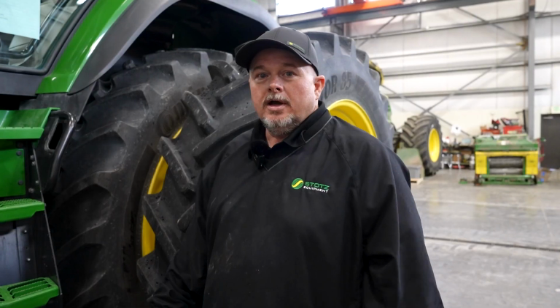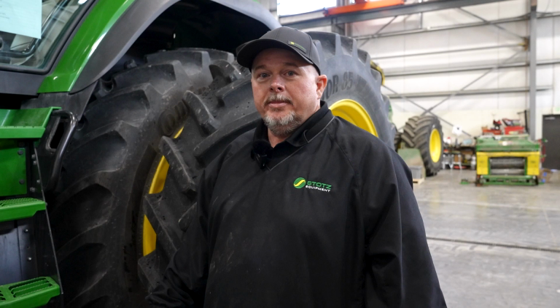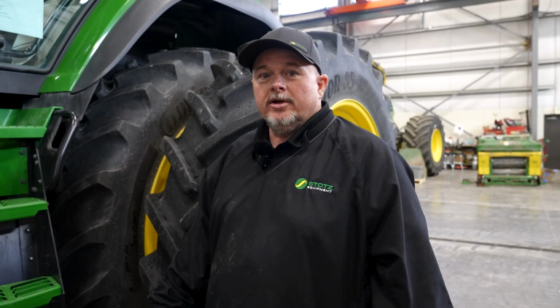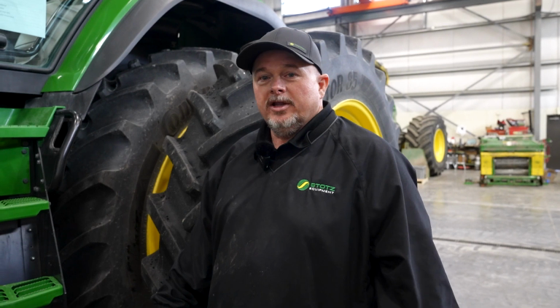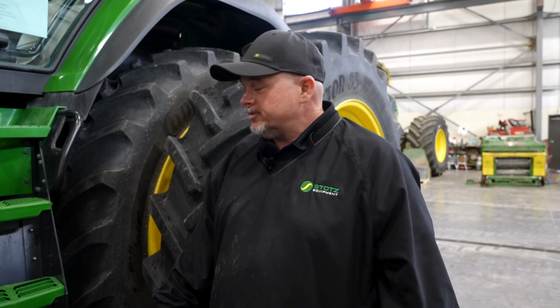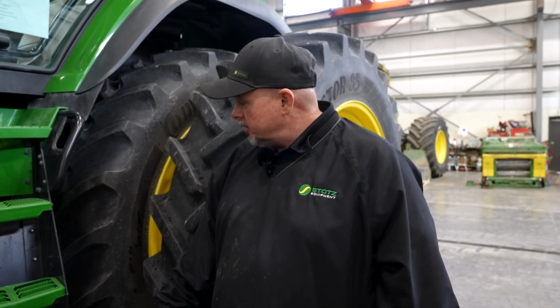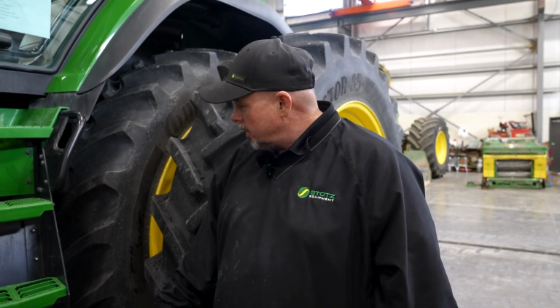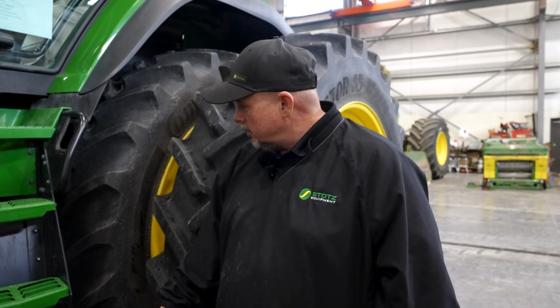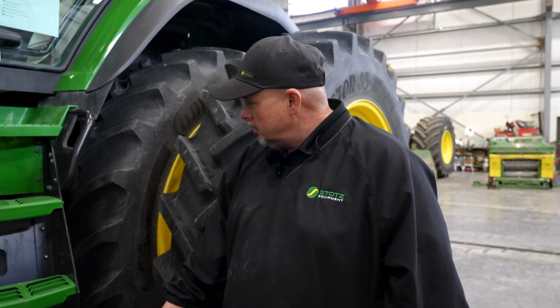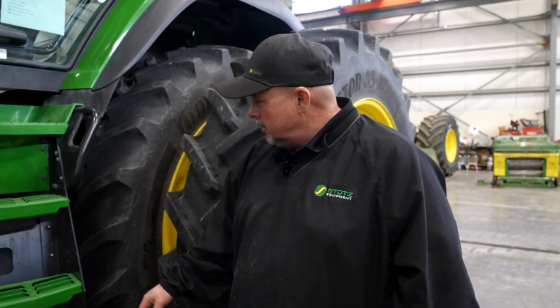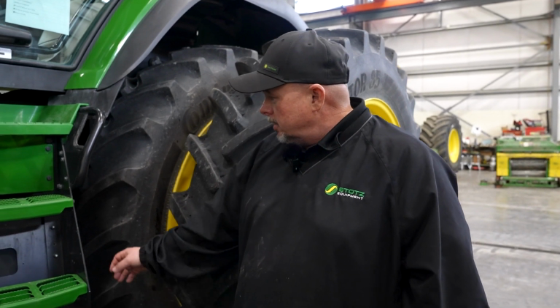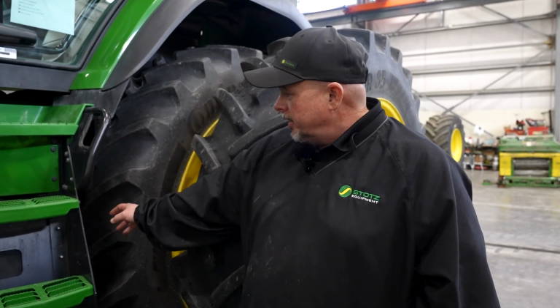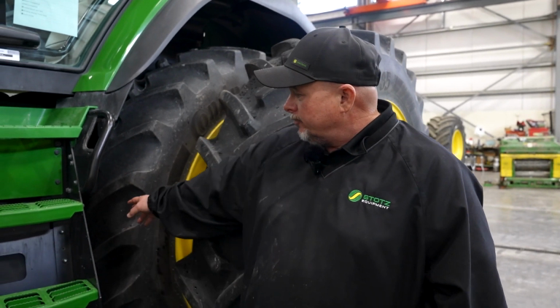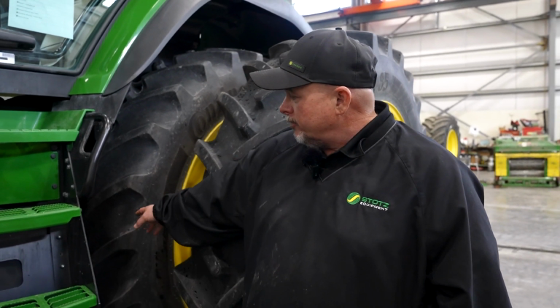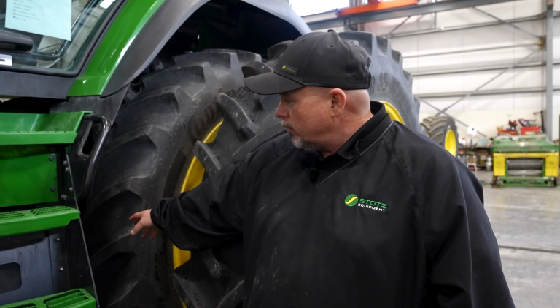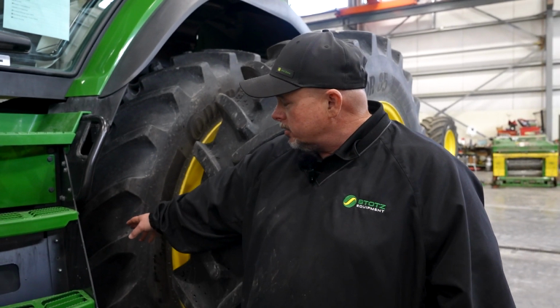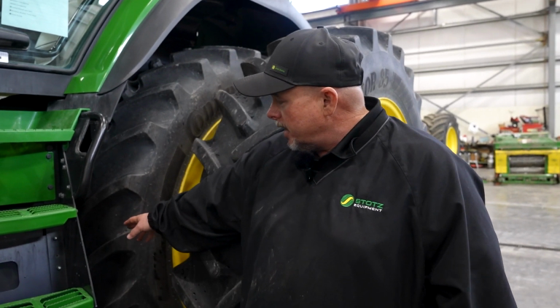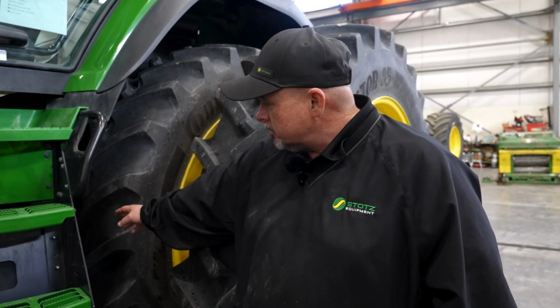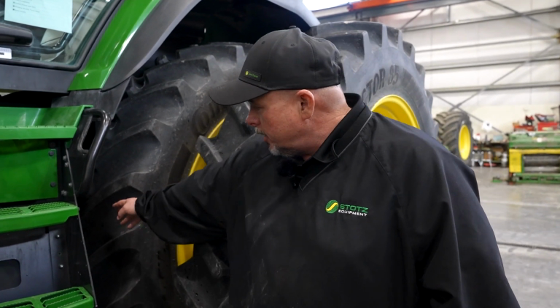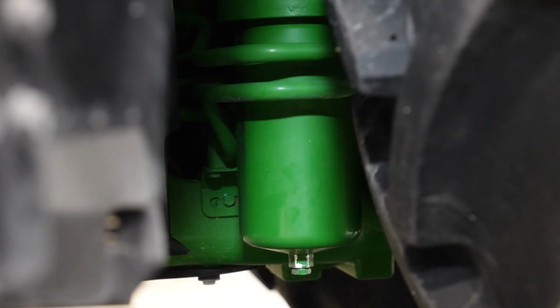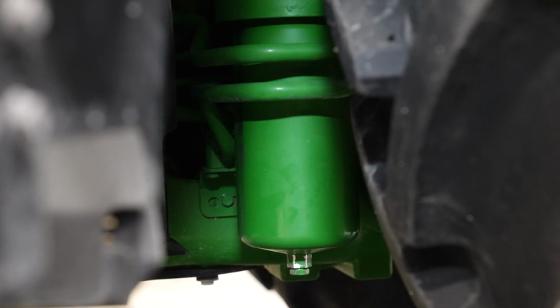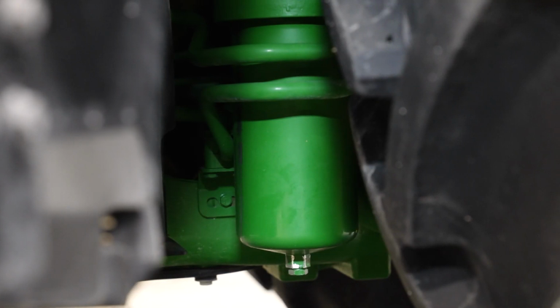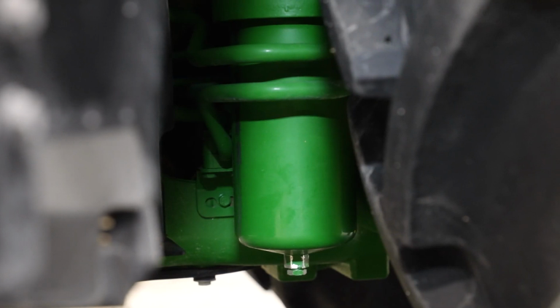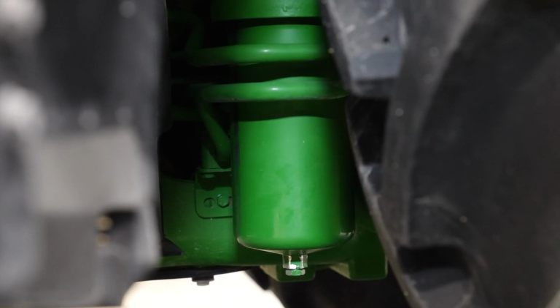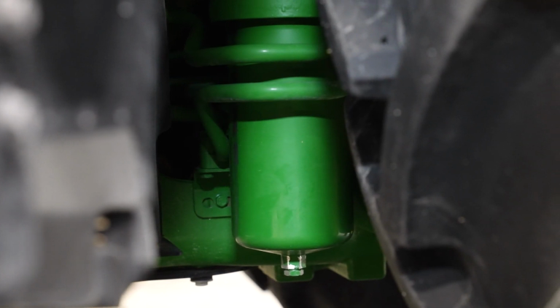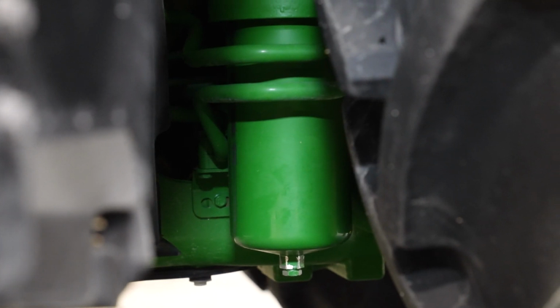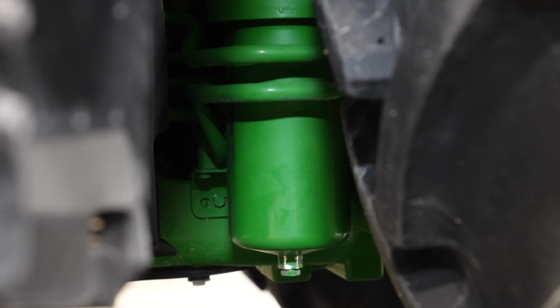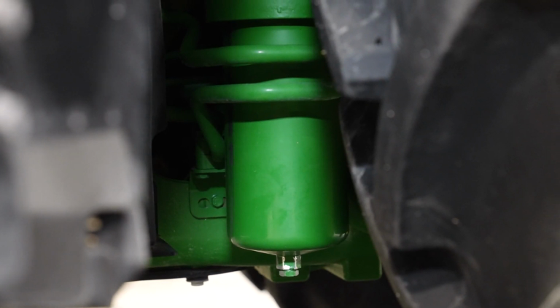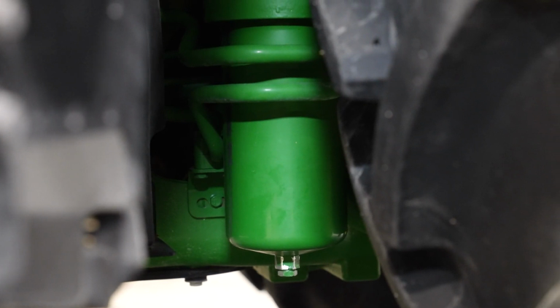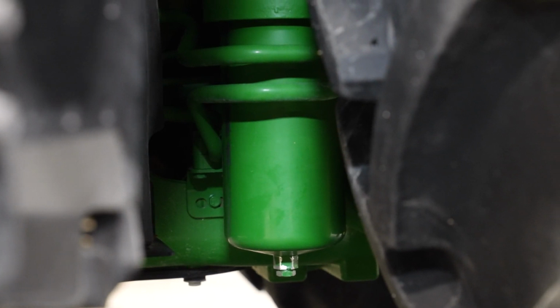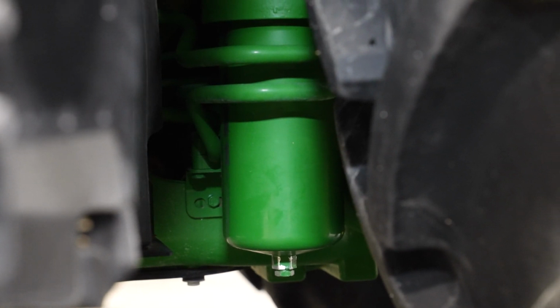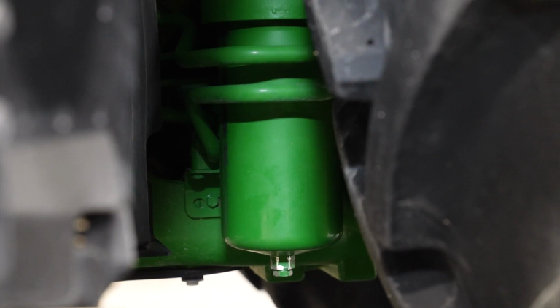Here on the left side of the tractor, in front of our rear tires, underneath the tractor is our hydraulic filter.